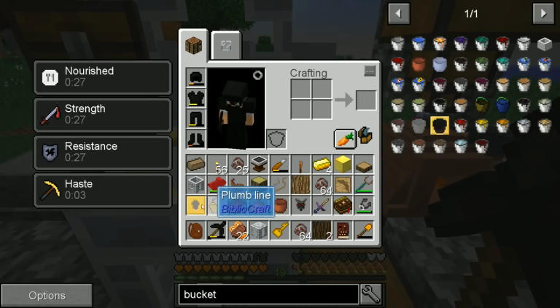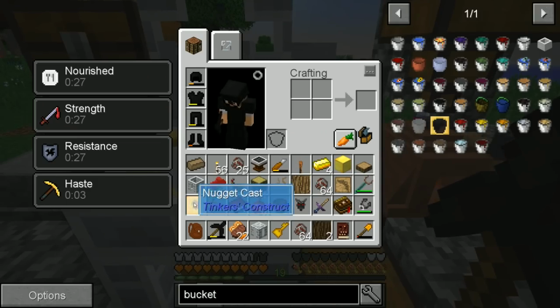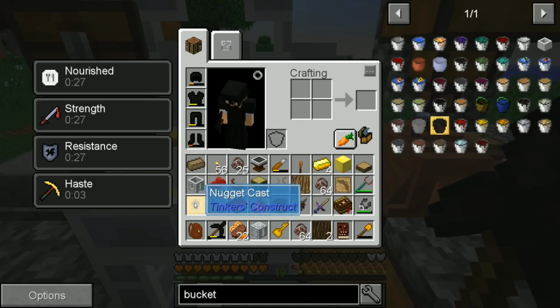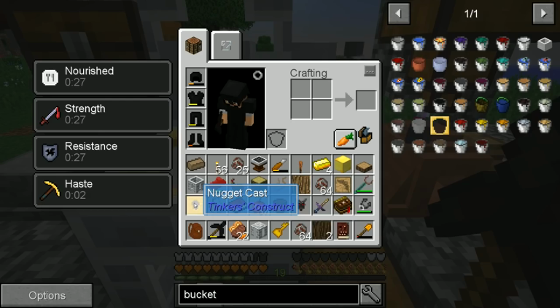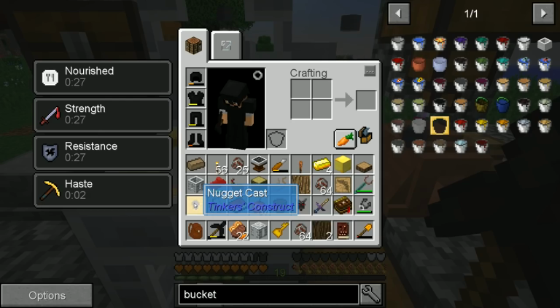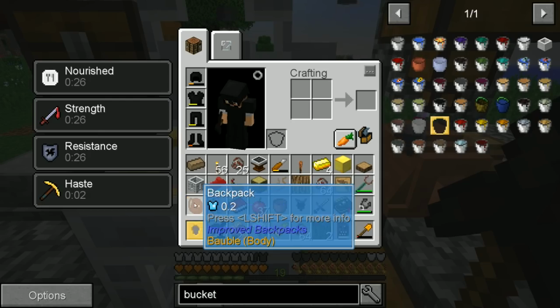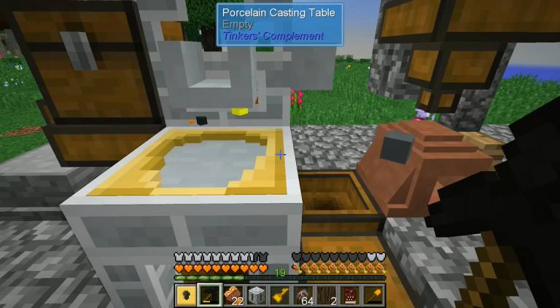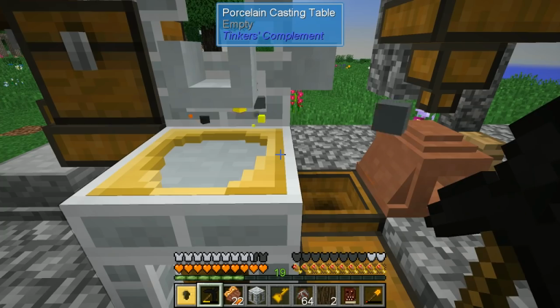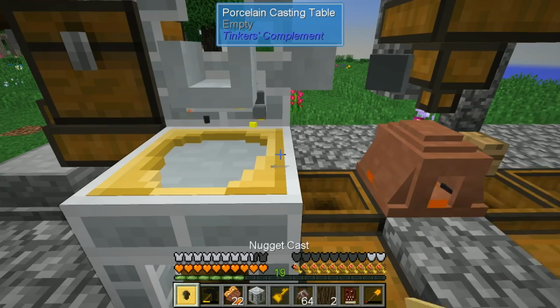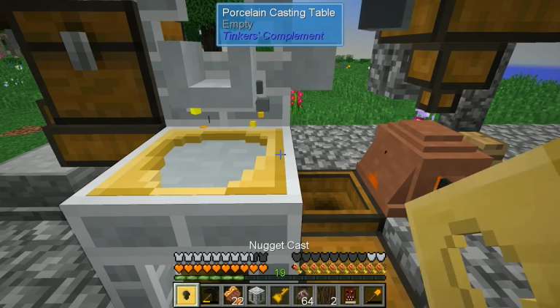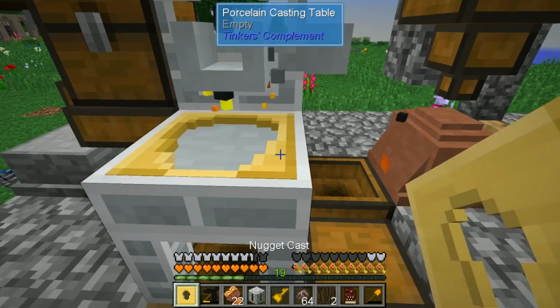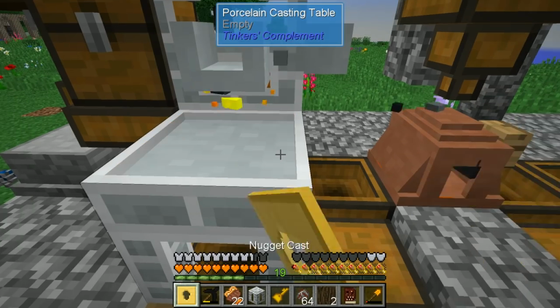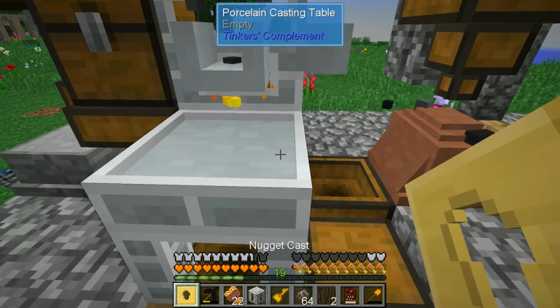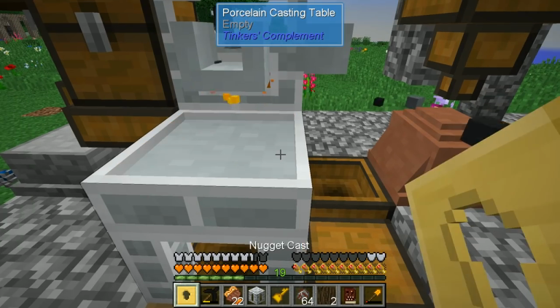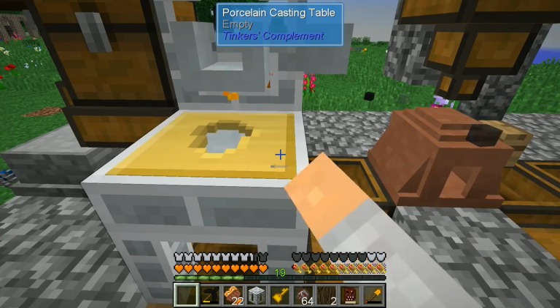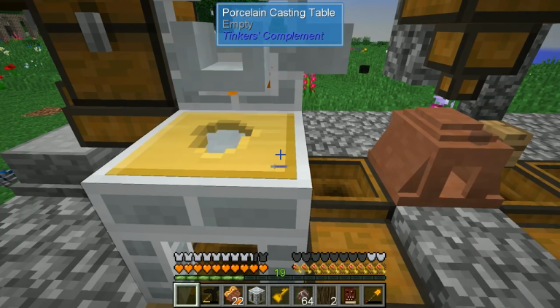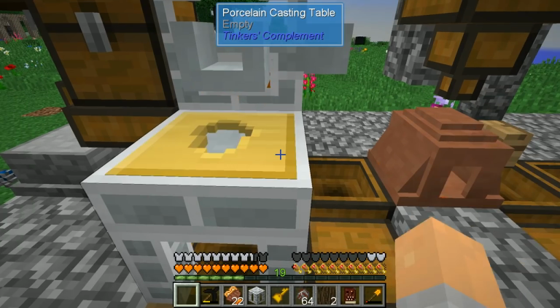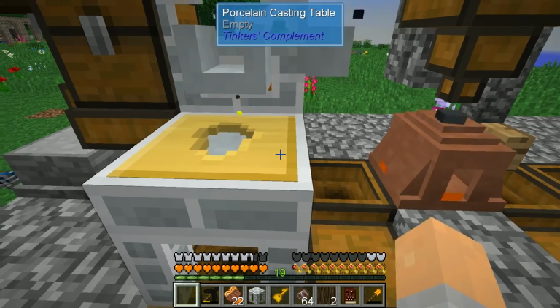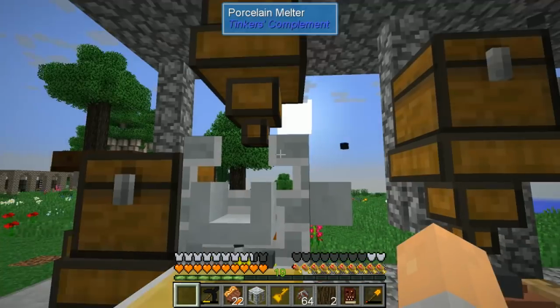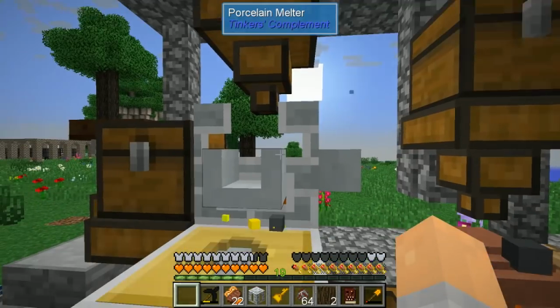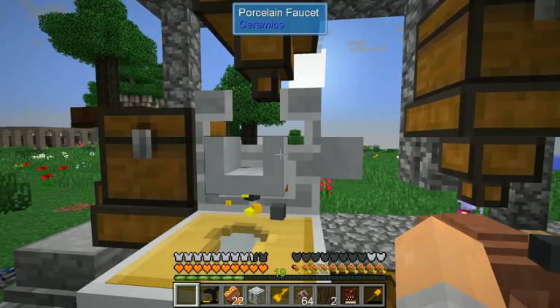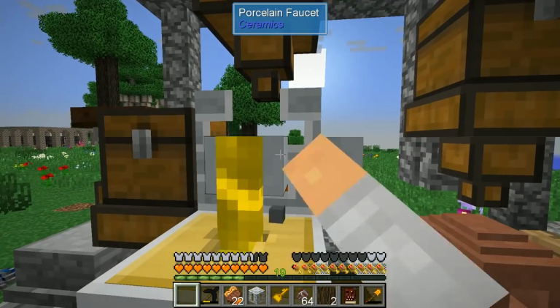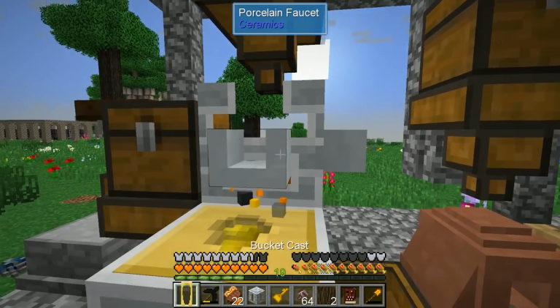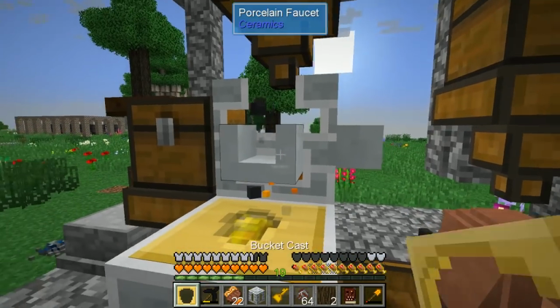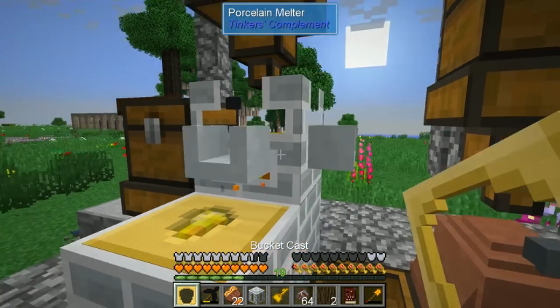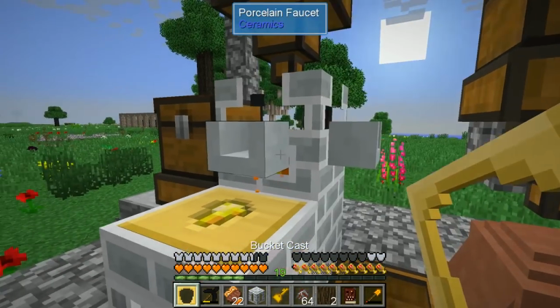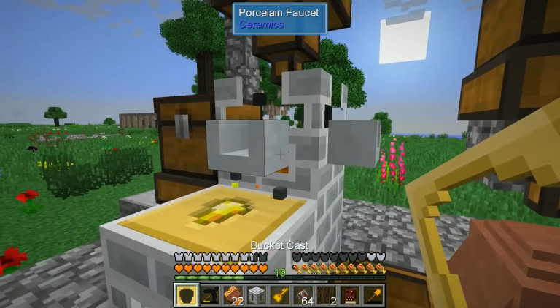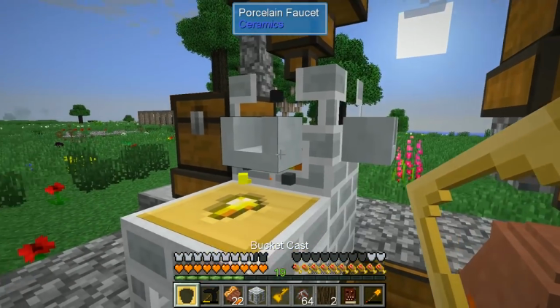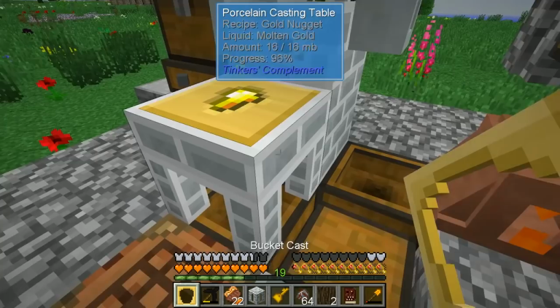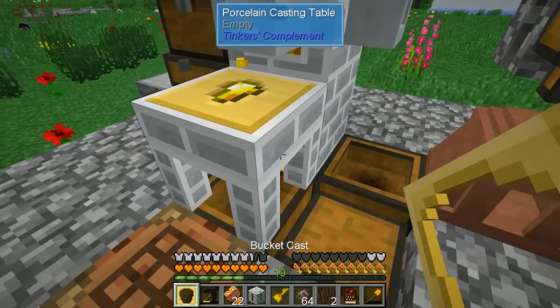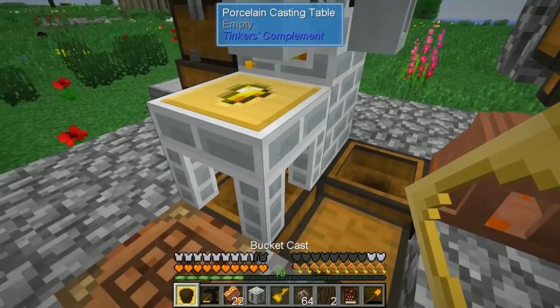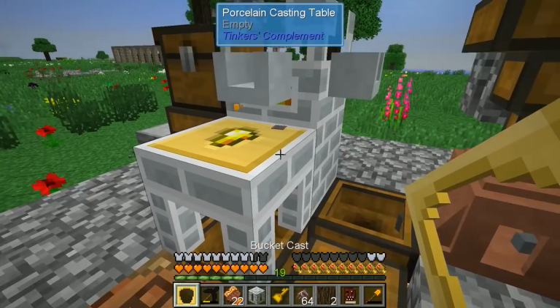We've got the ingot mold — we can use that to get rid of stuff. Grab that, put that down, and then just pour out the rest as ingots.